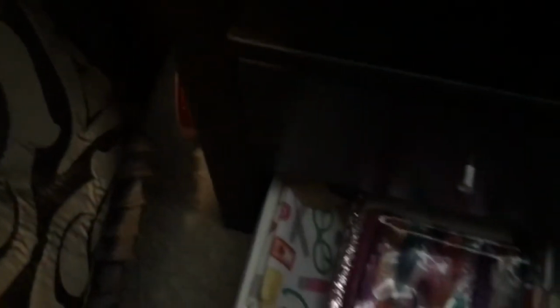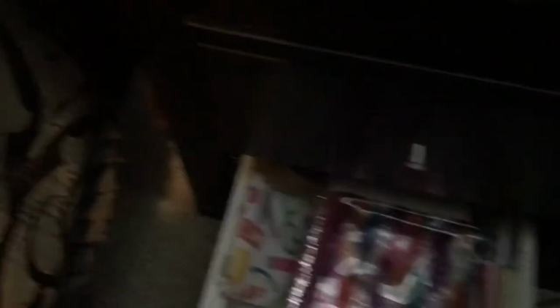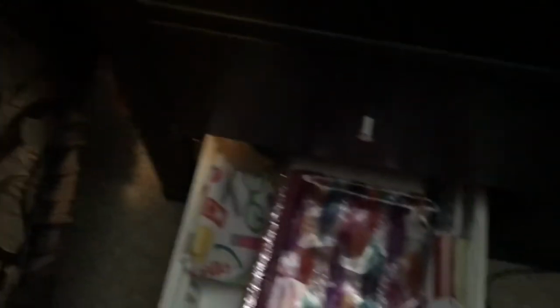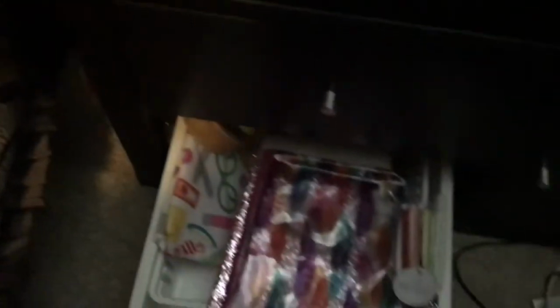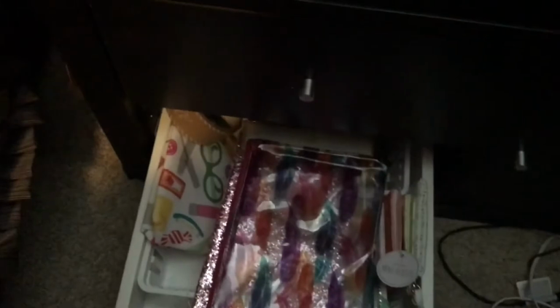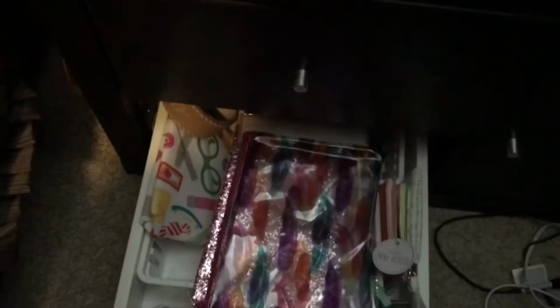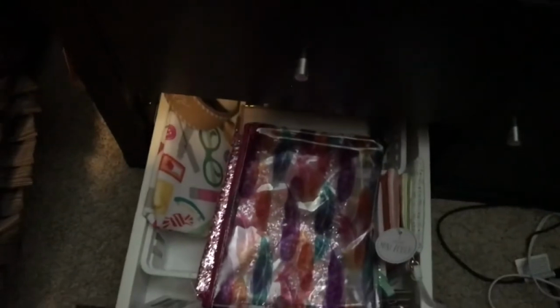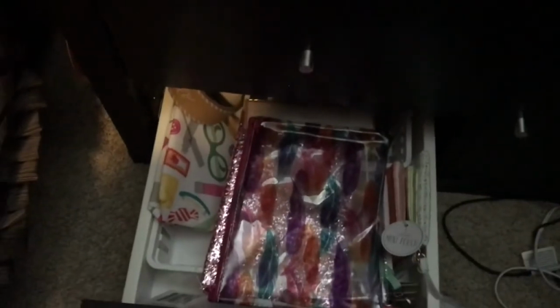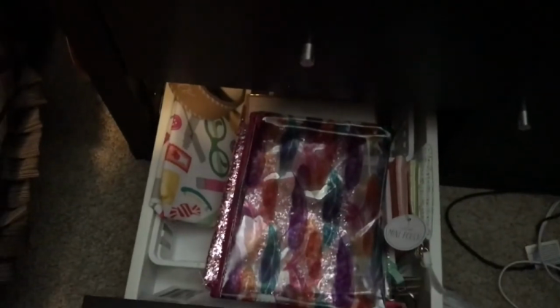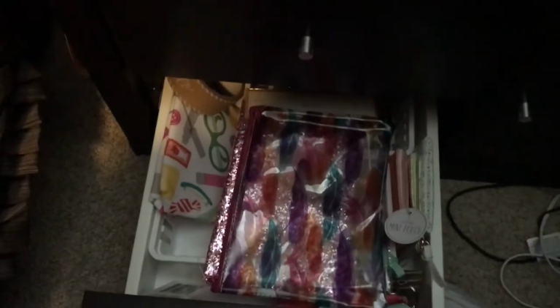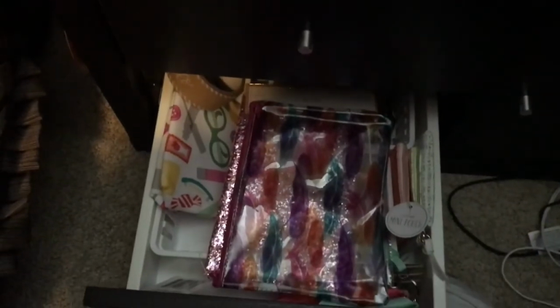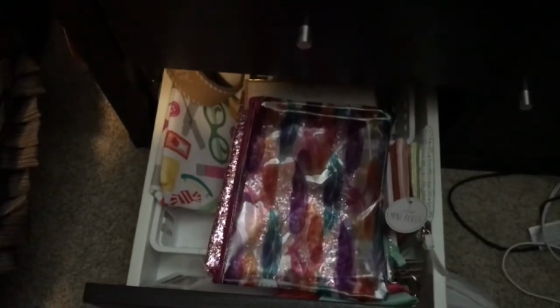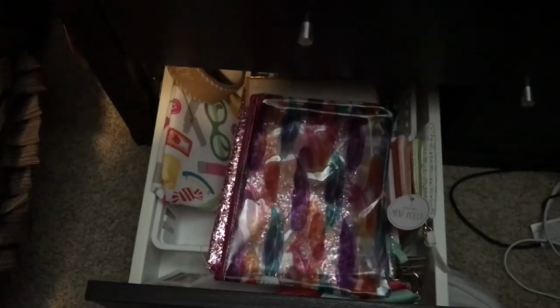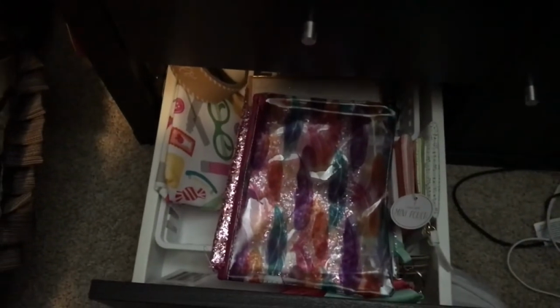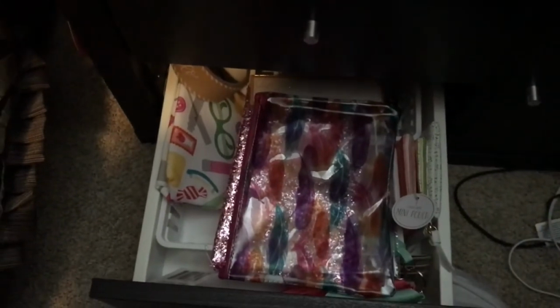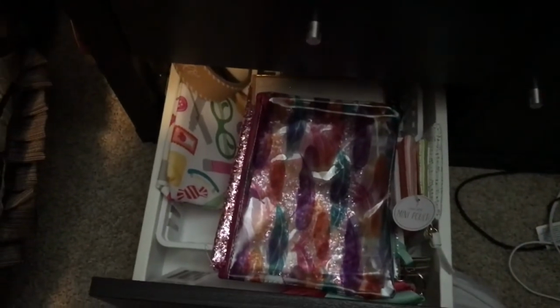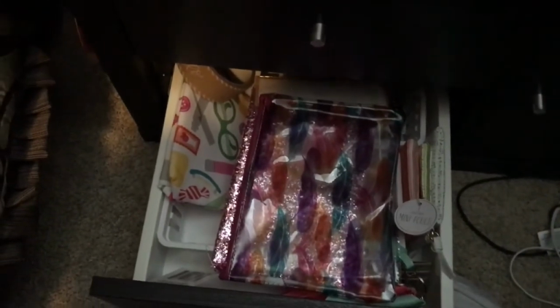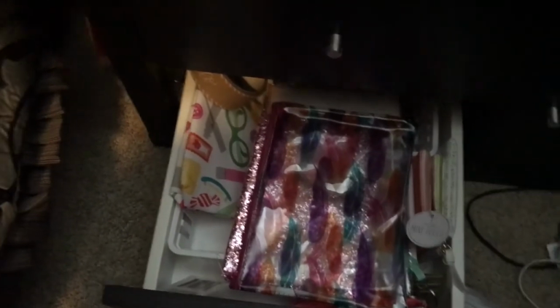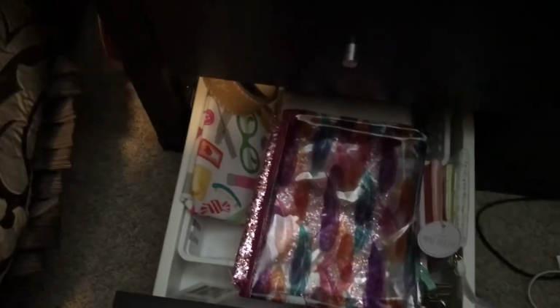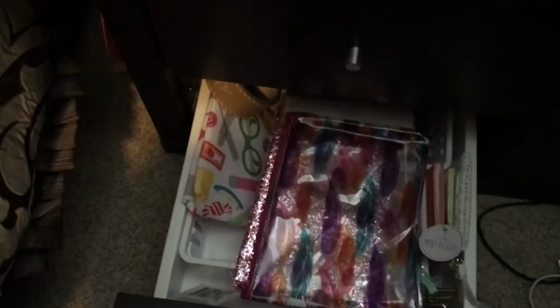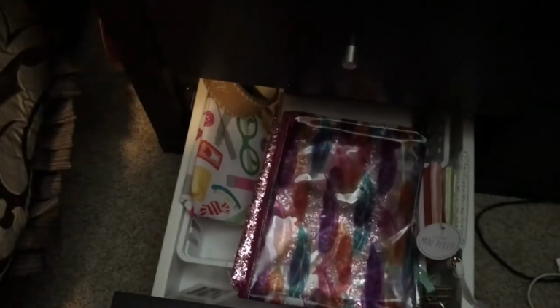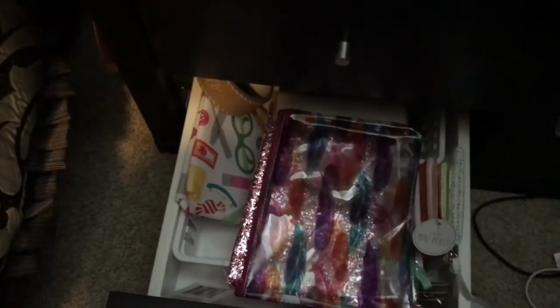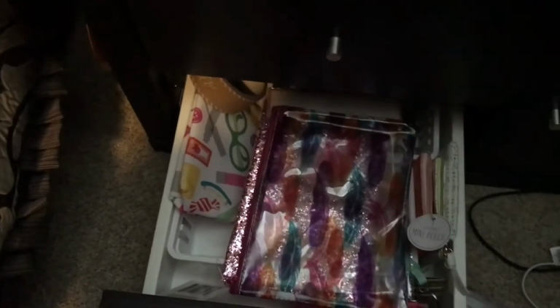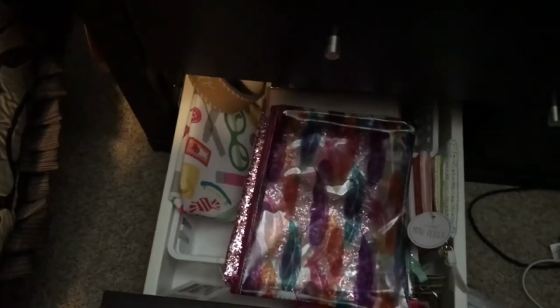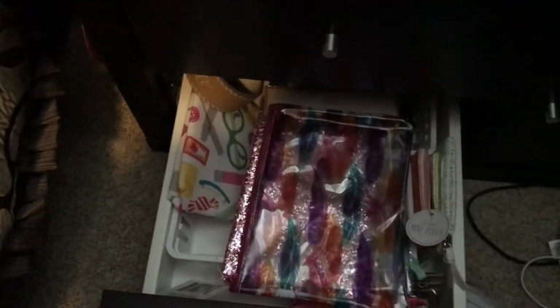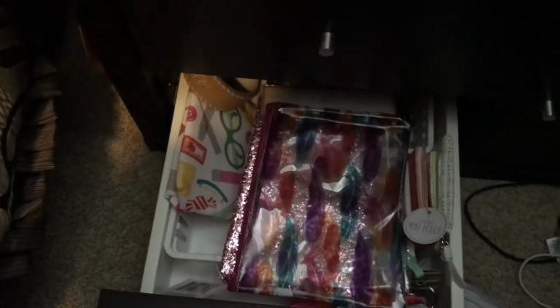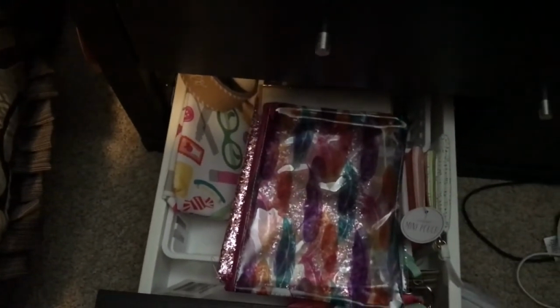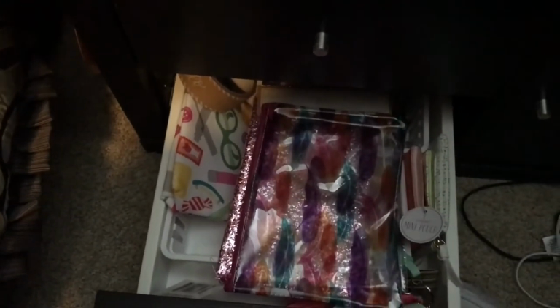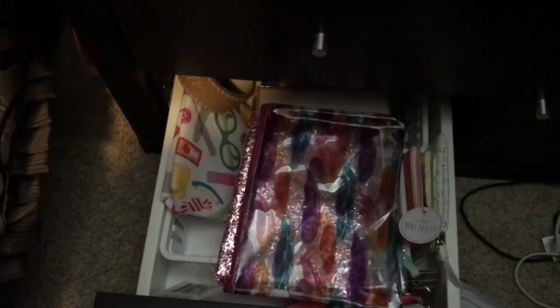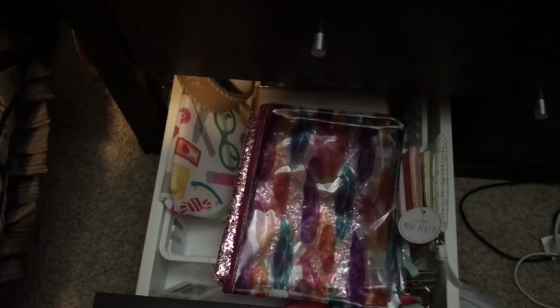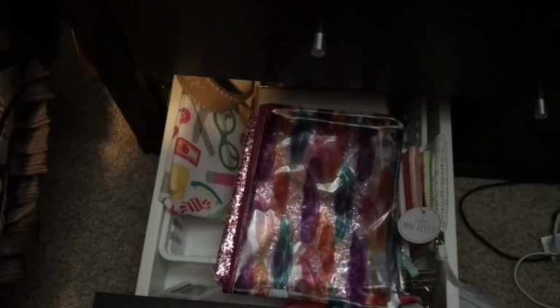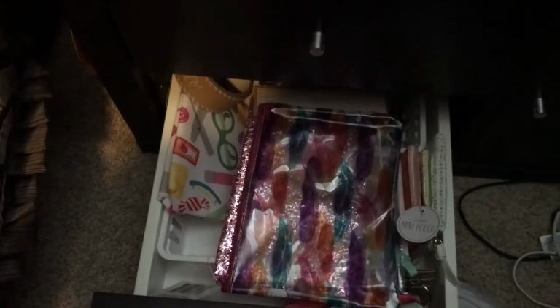The bottom one has little bags that I collect and like to give away.